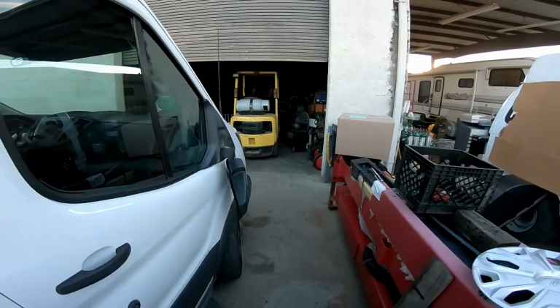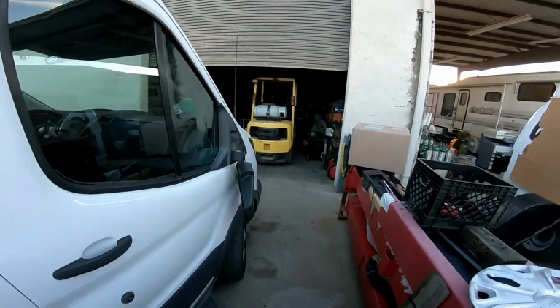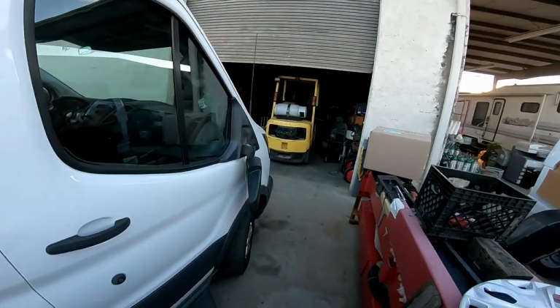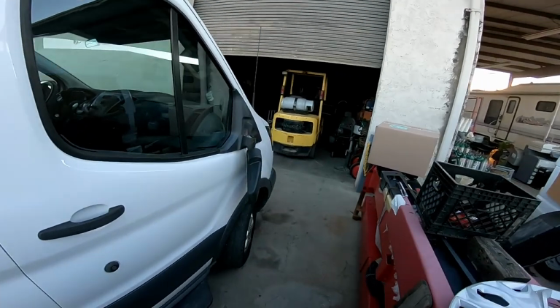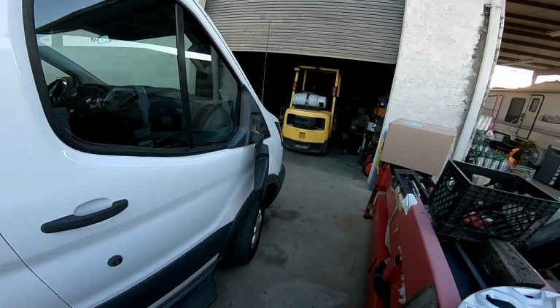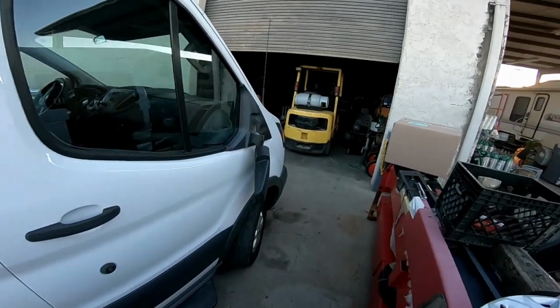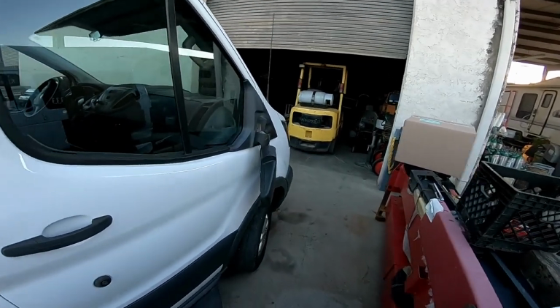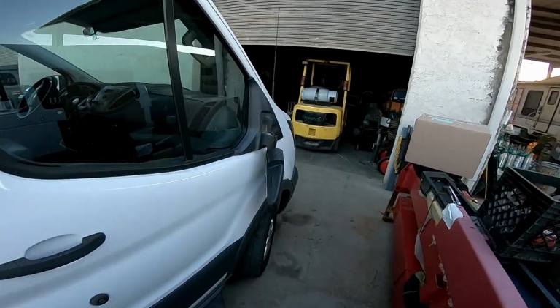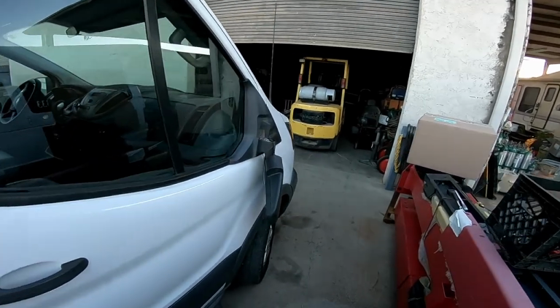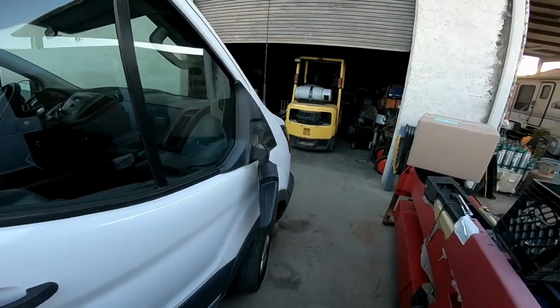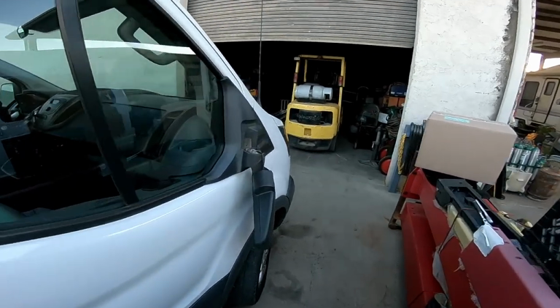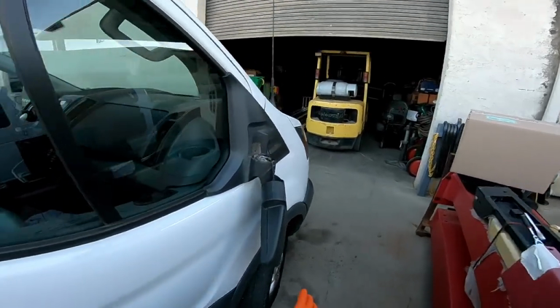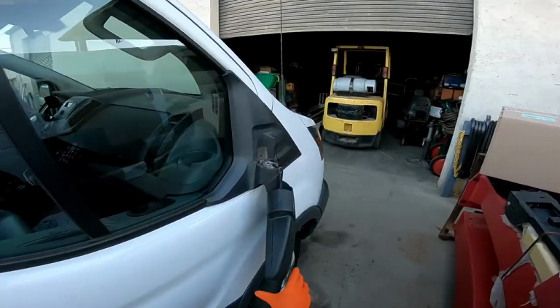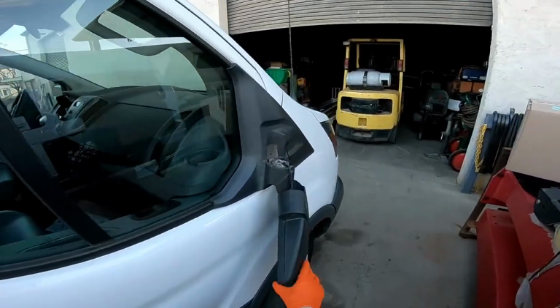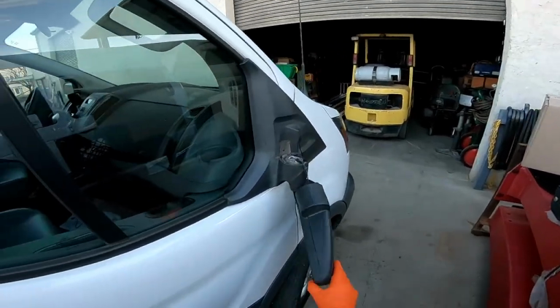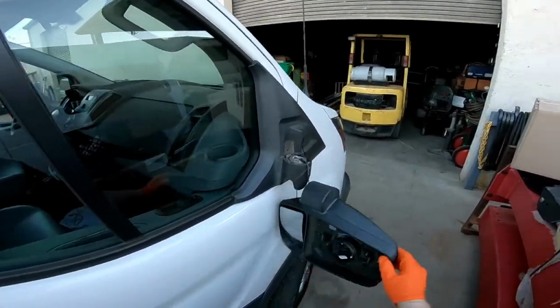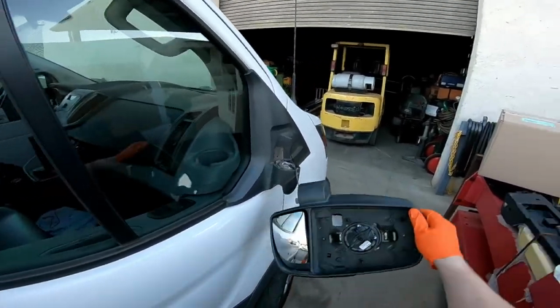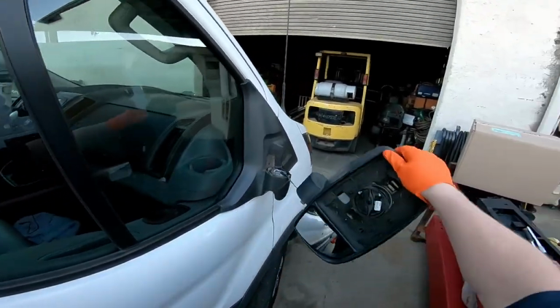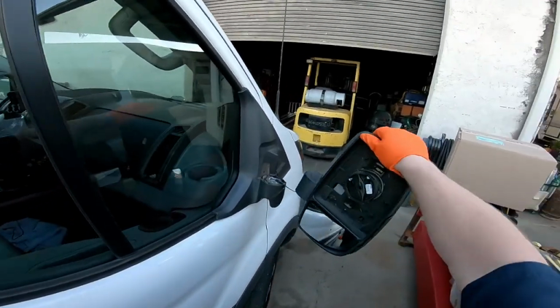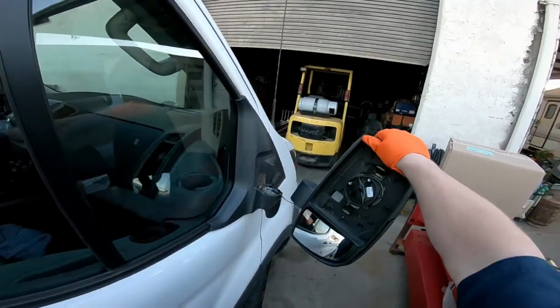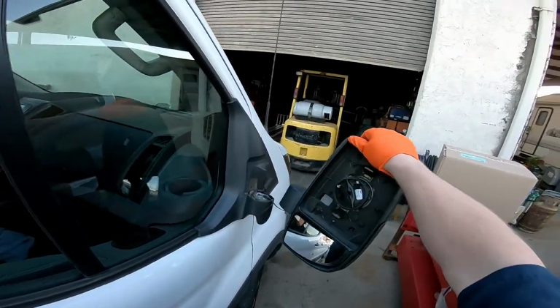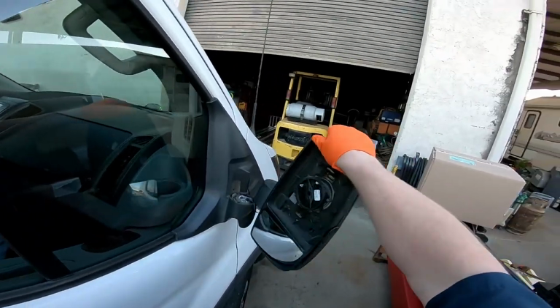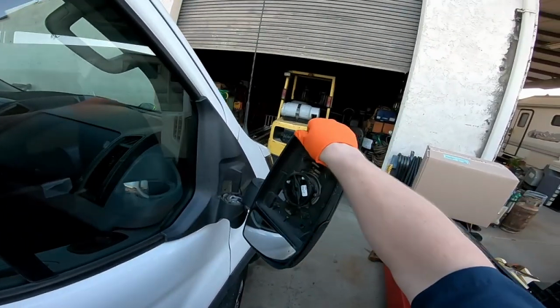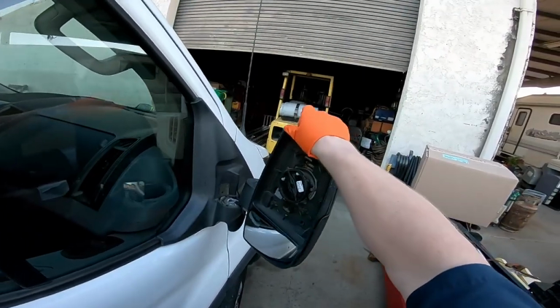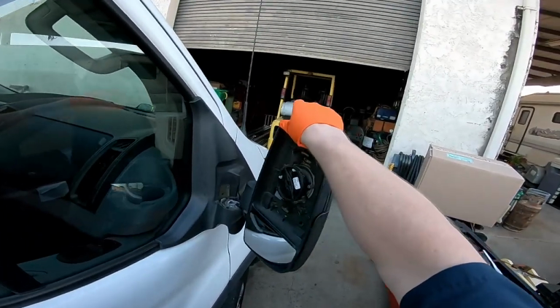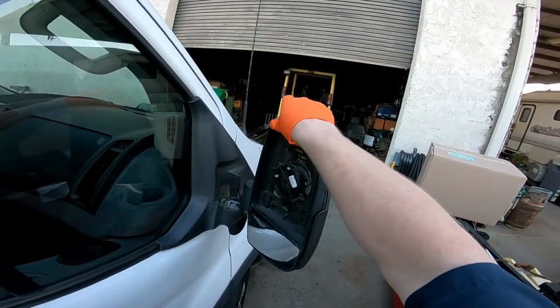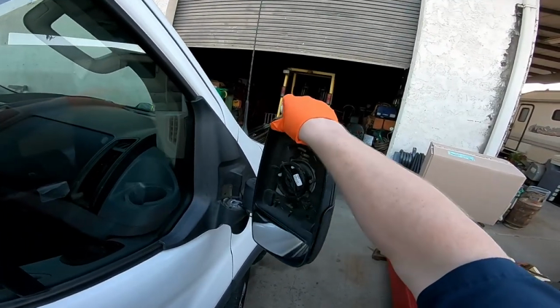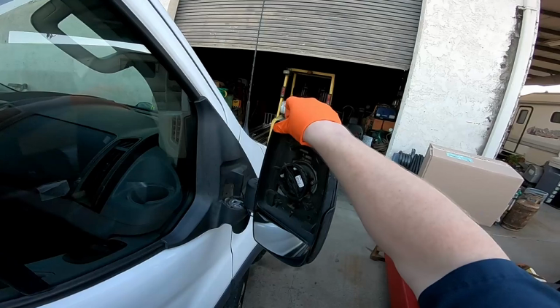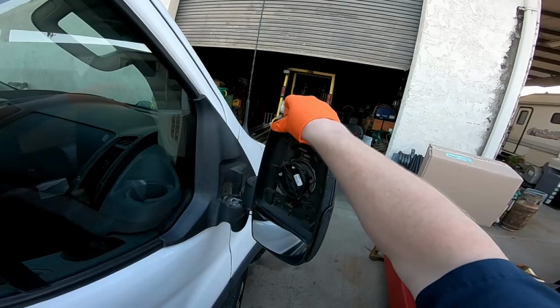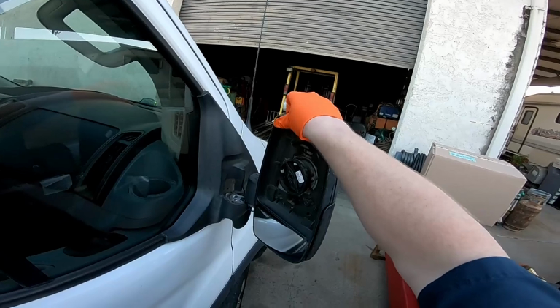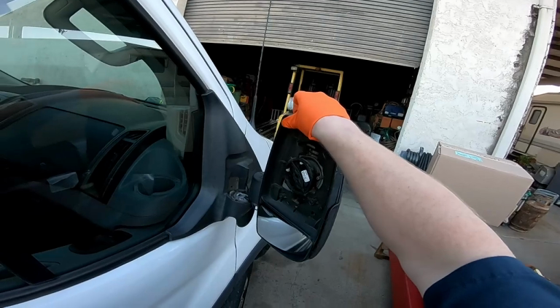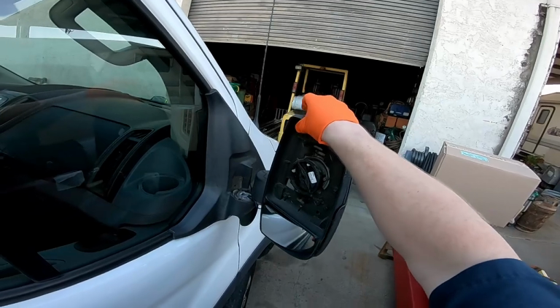What's going on everybody? Groom Repair here. Today I'm going to show you how to change the mirror out on your Ford Transit.